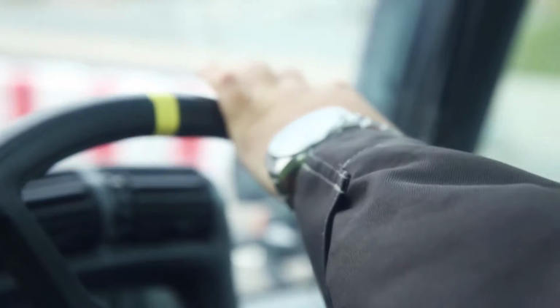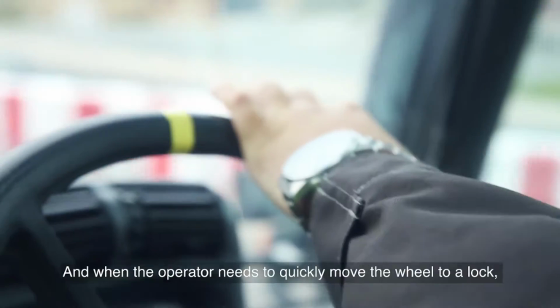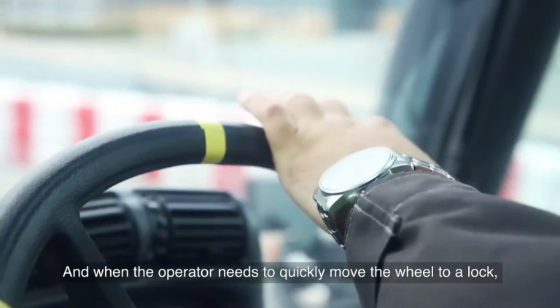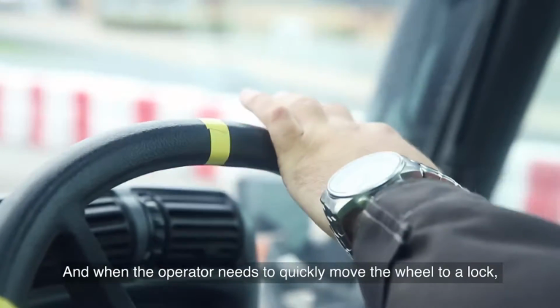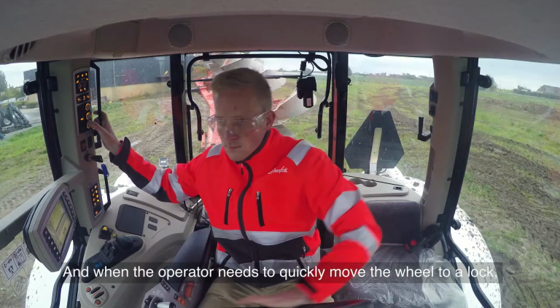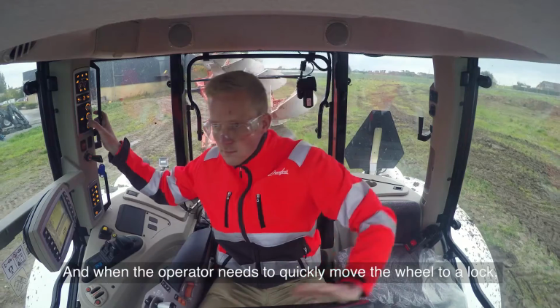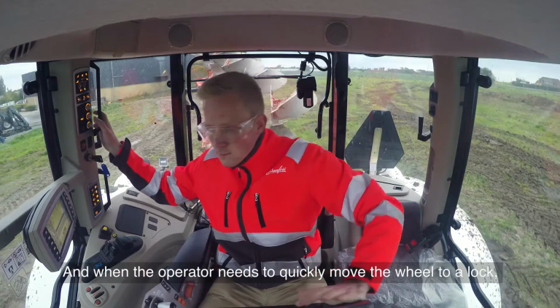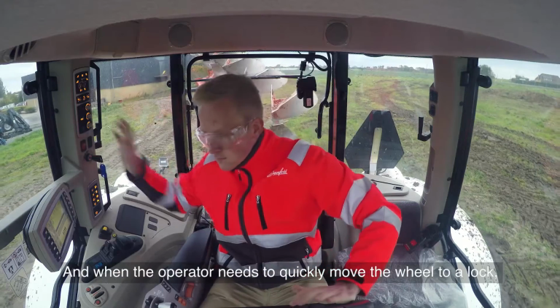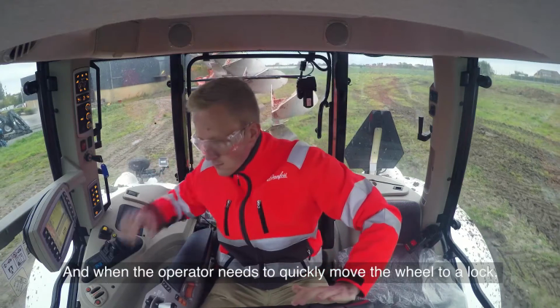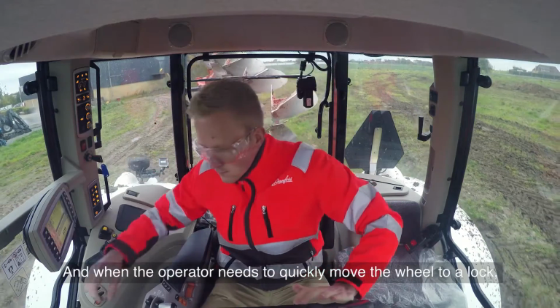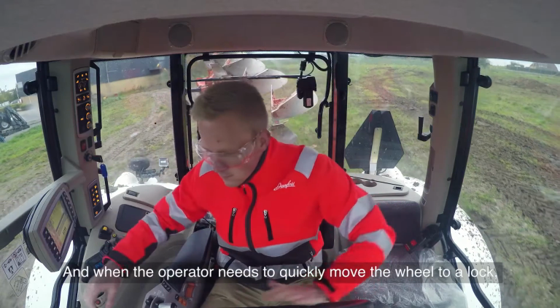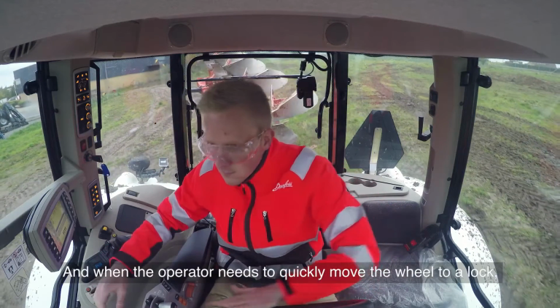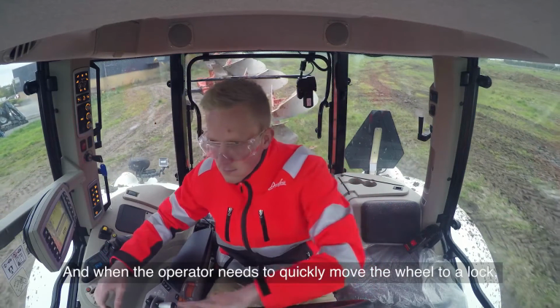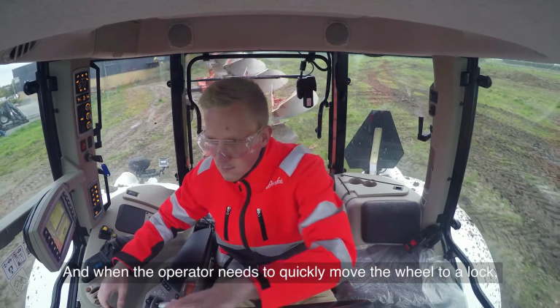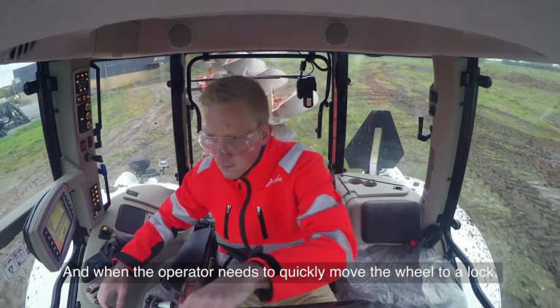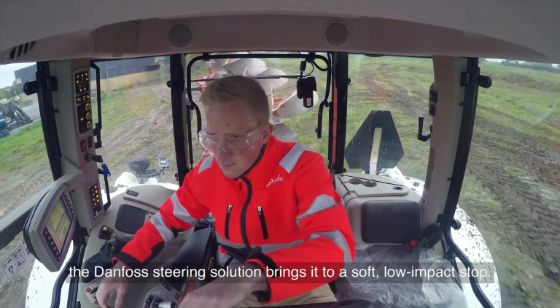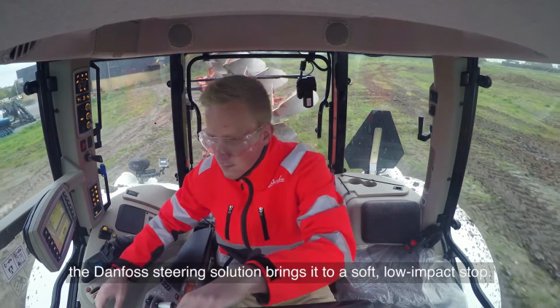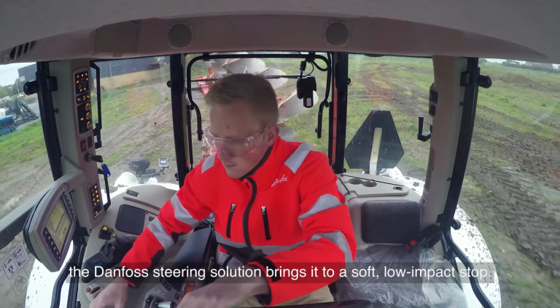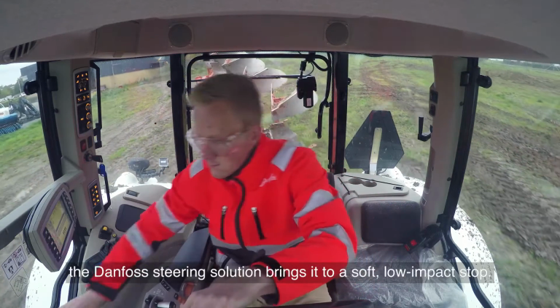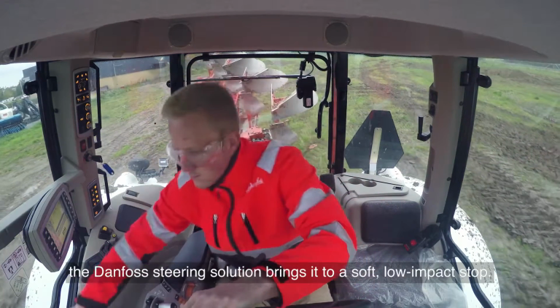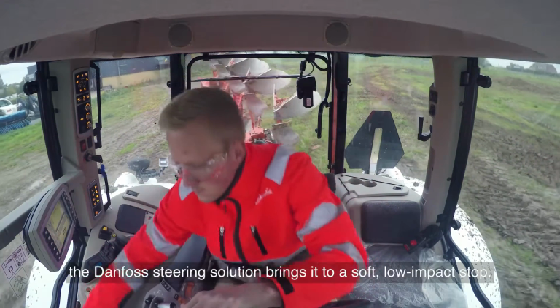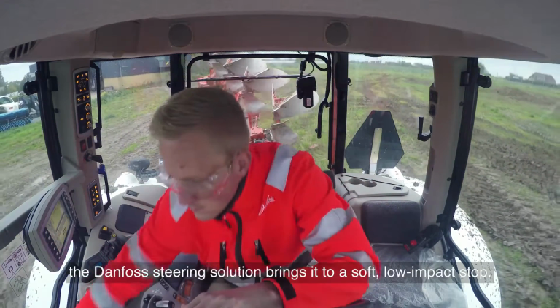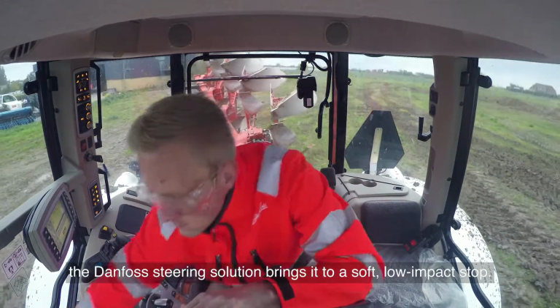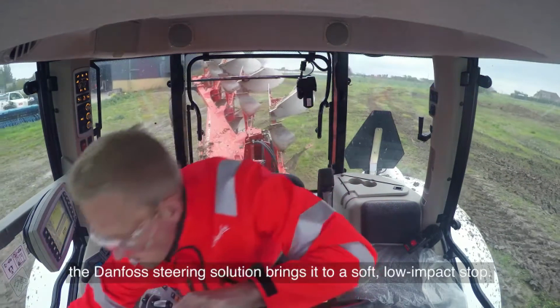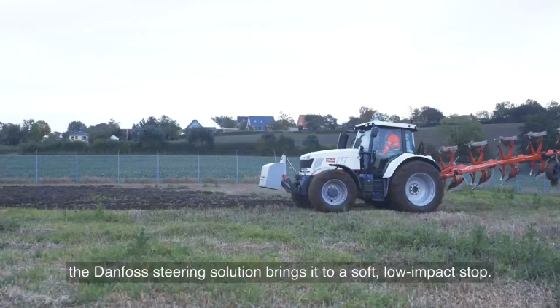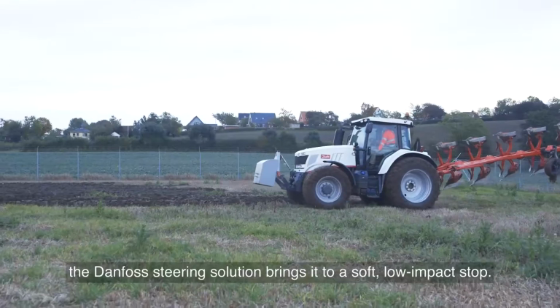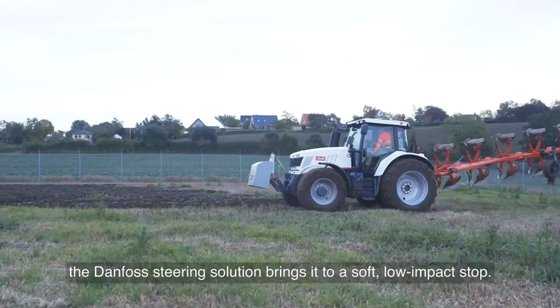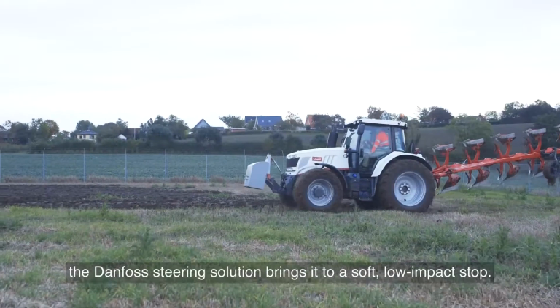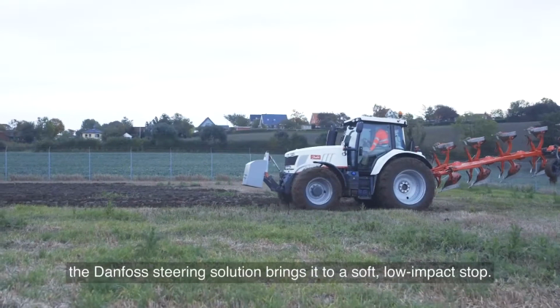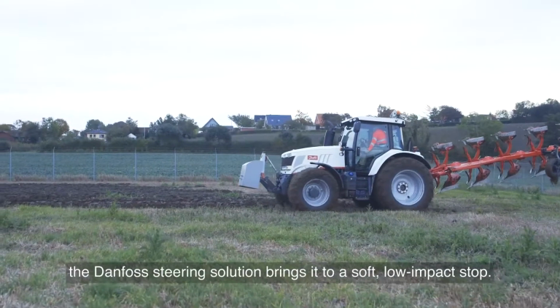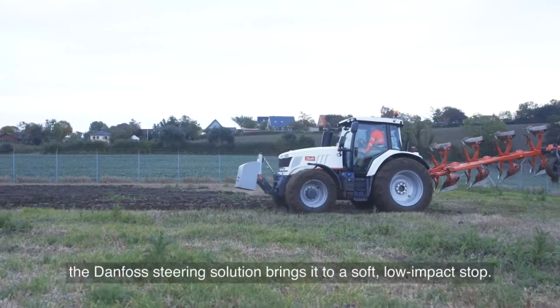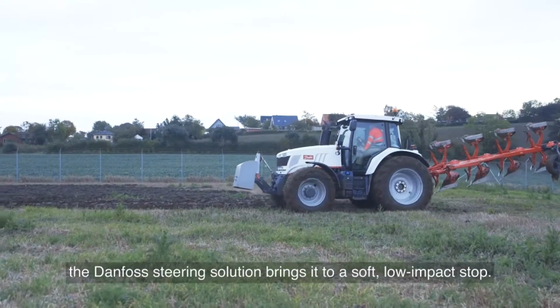And when the operator needs to quickly move the wheel to a lock, the Danfoss steering solution brings it to a soft, low-impact stop.